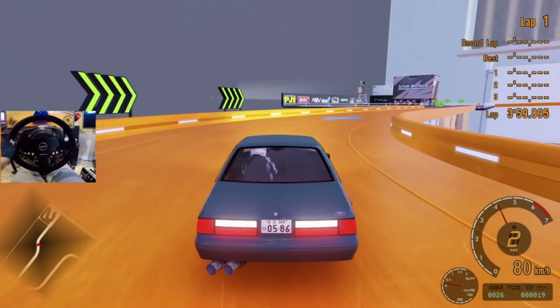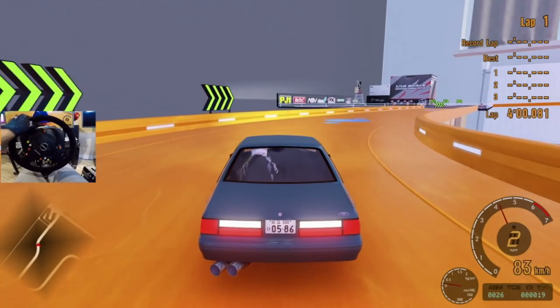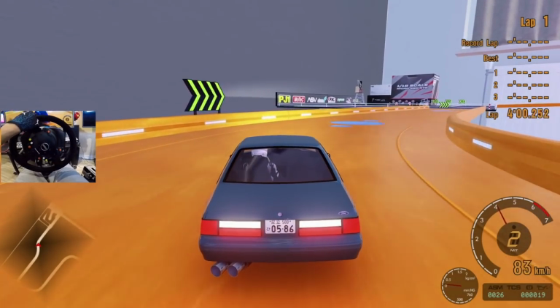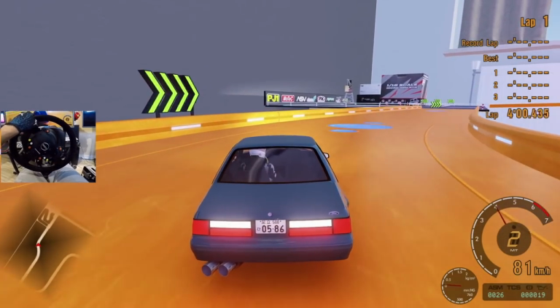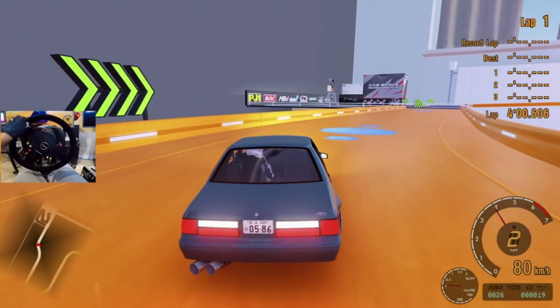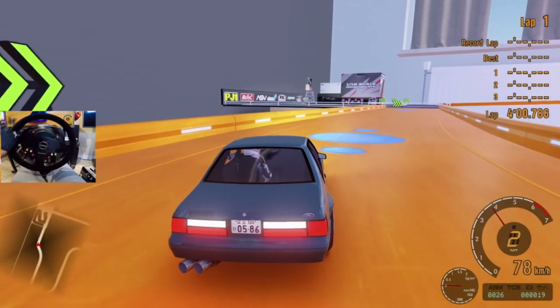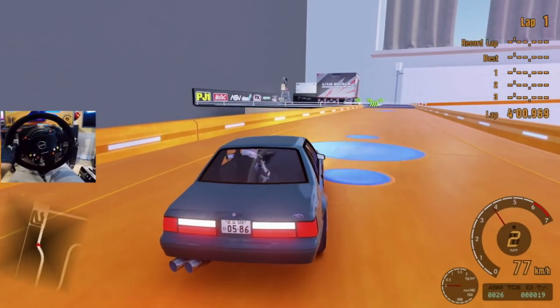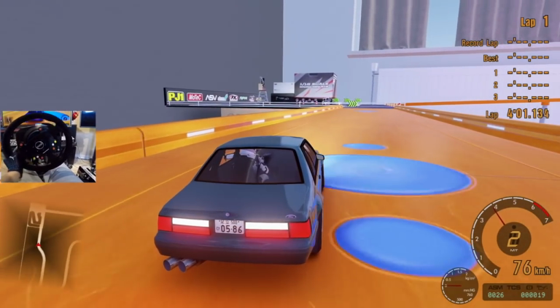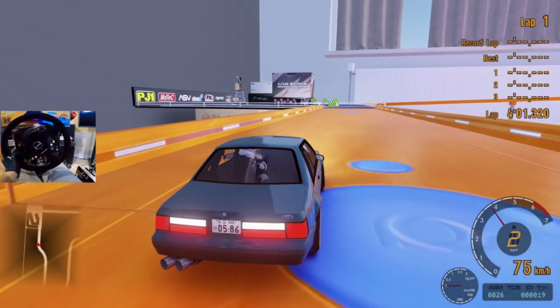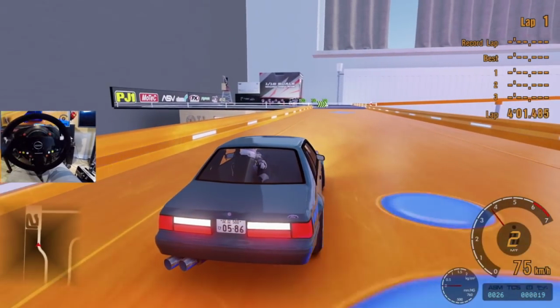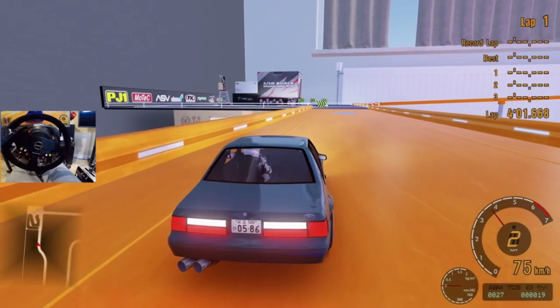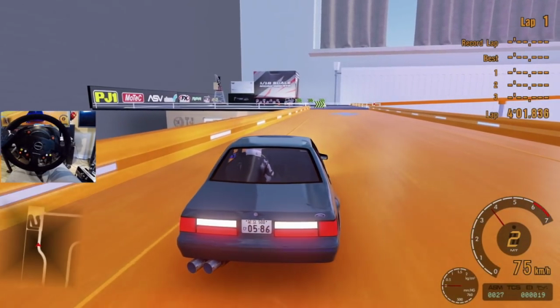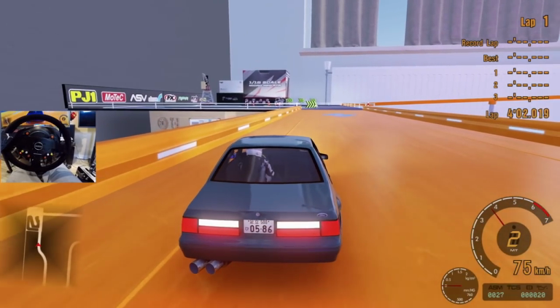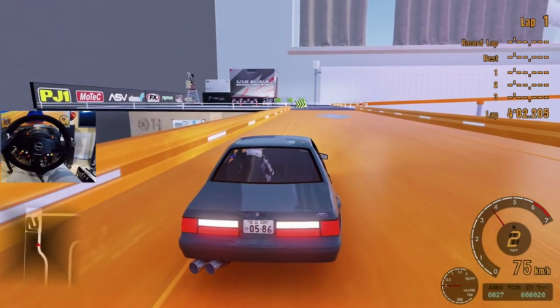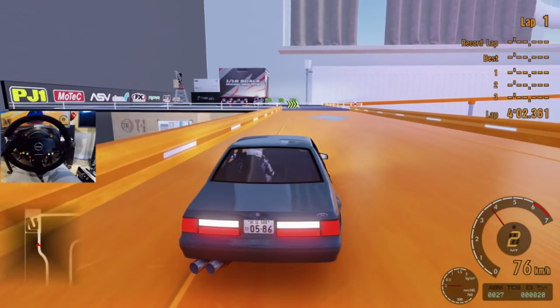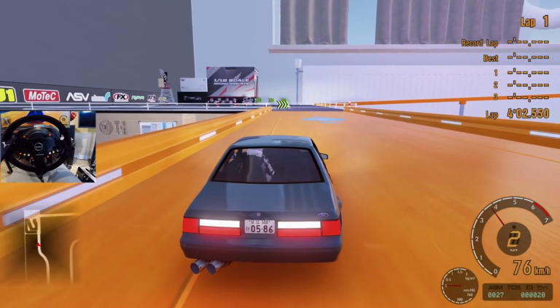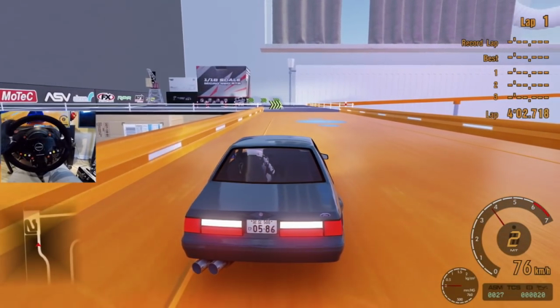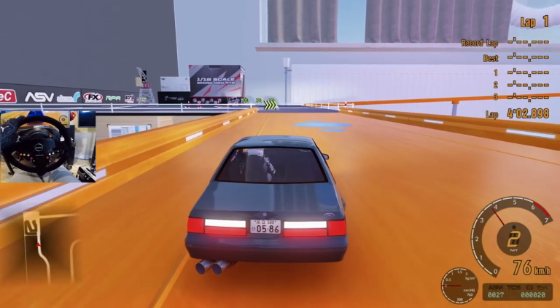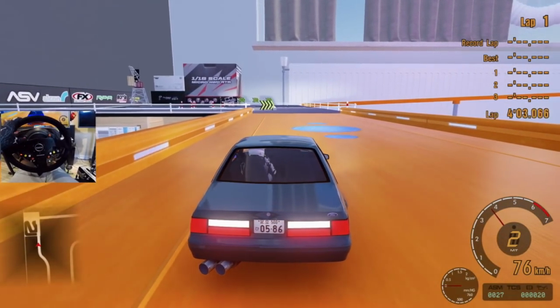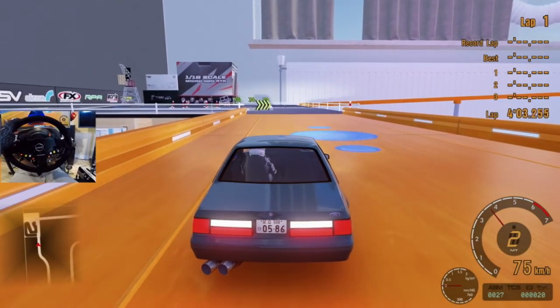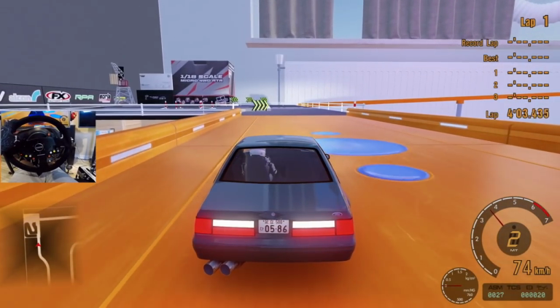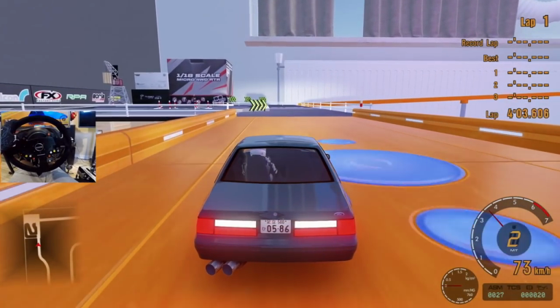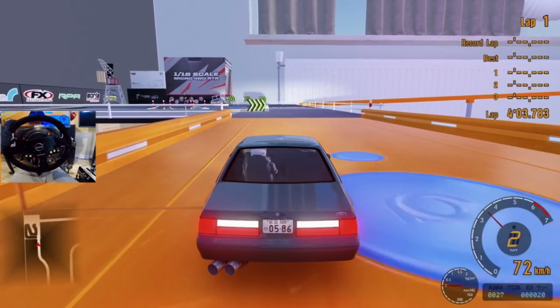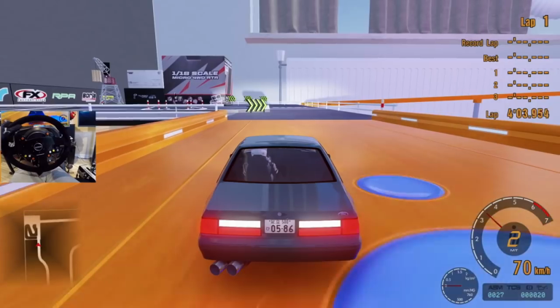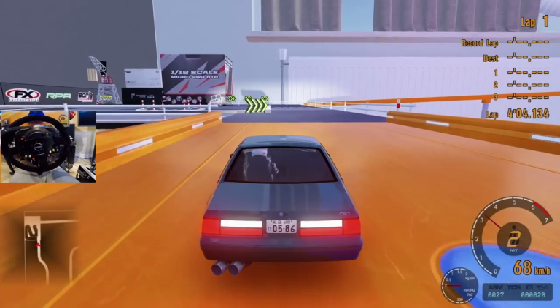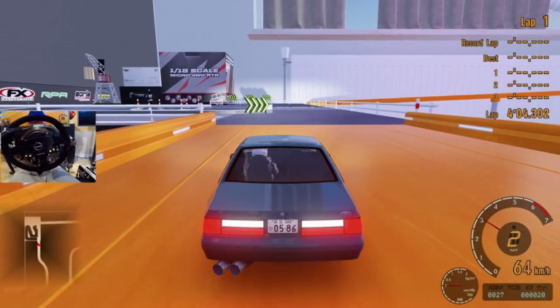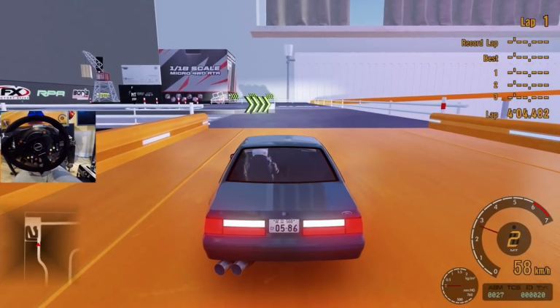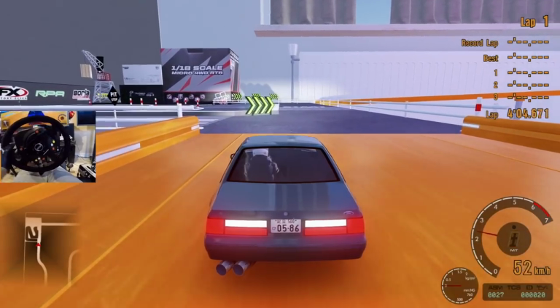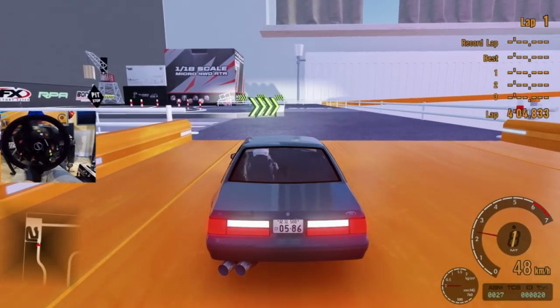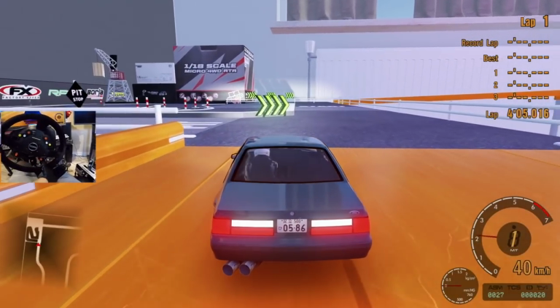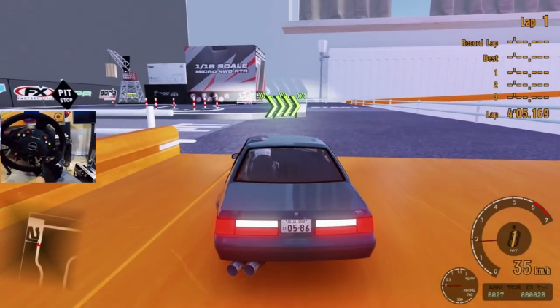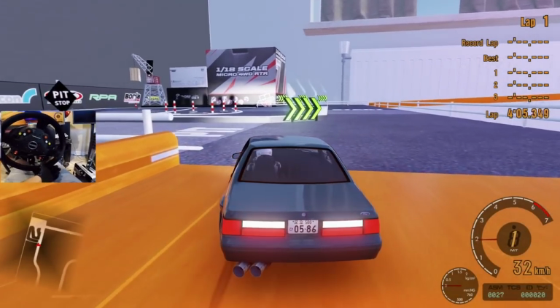So this is the lap done, and then we have a miniature course right here. Look at this little miniature course.